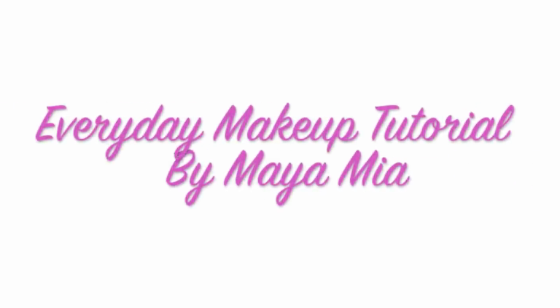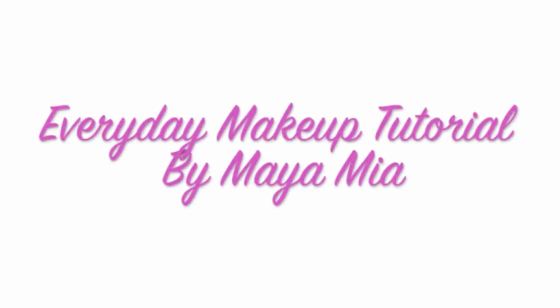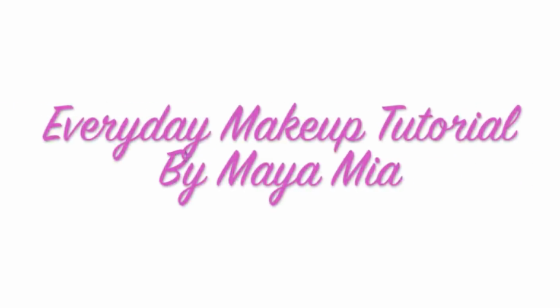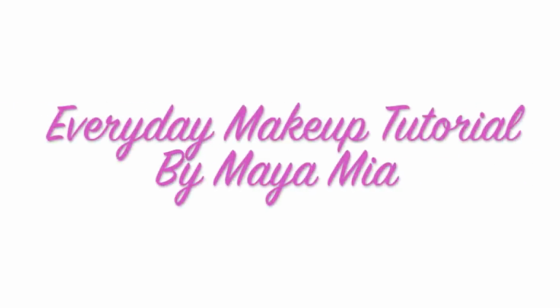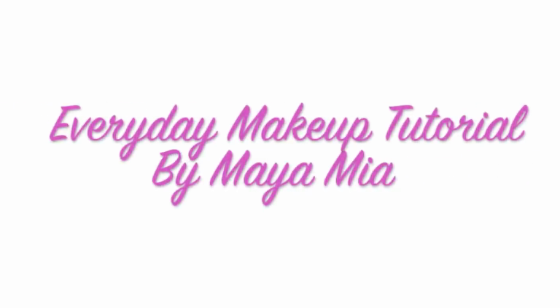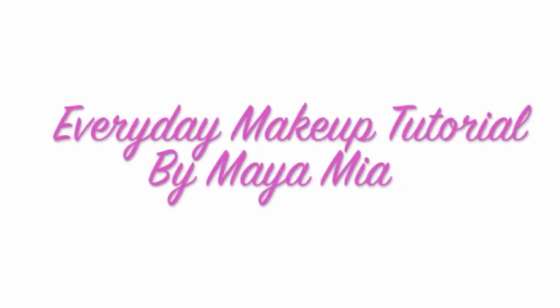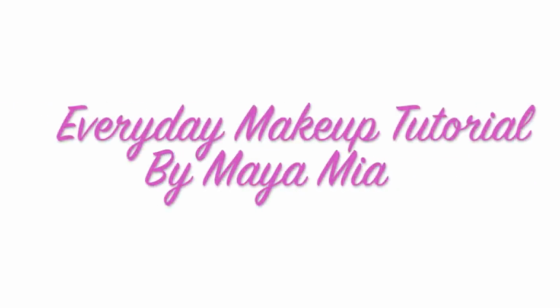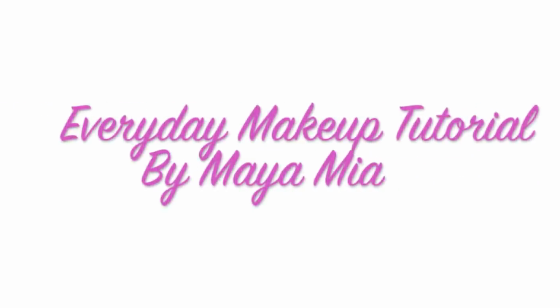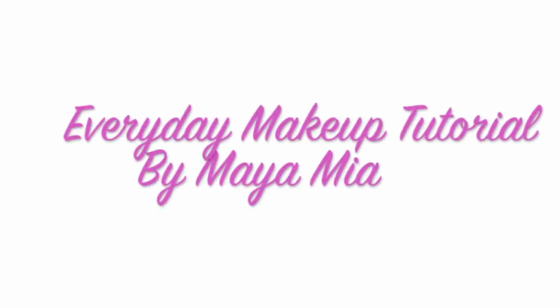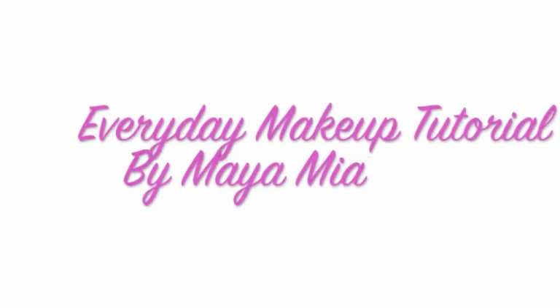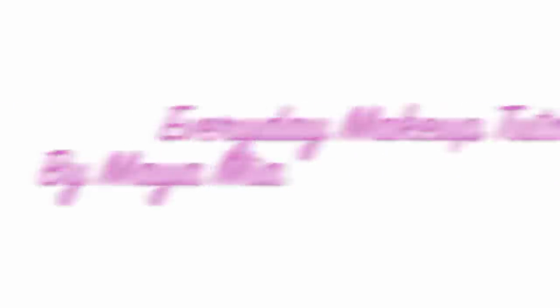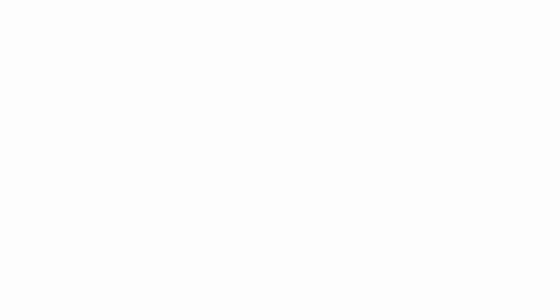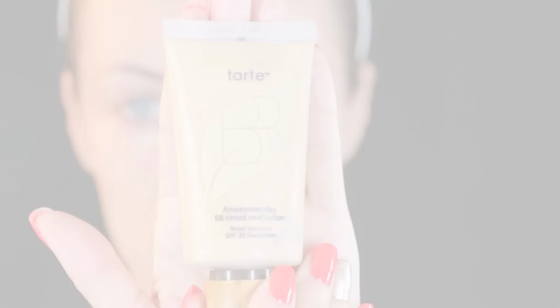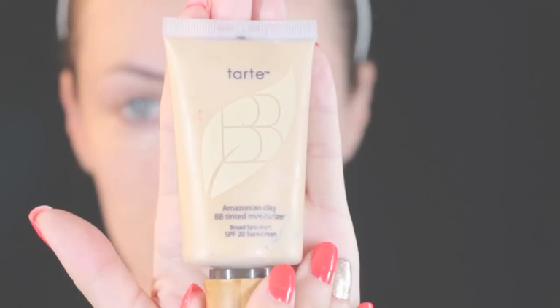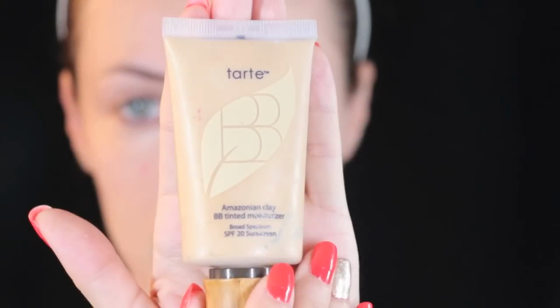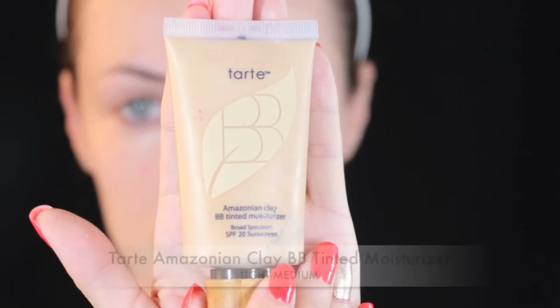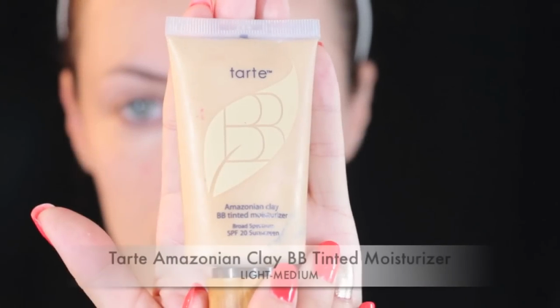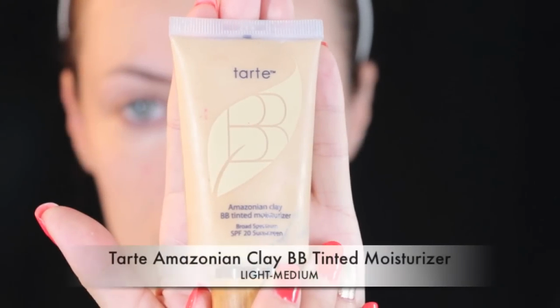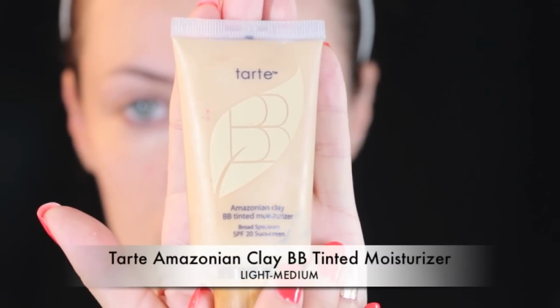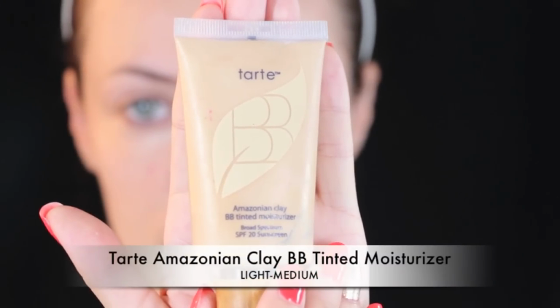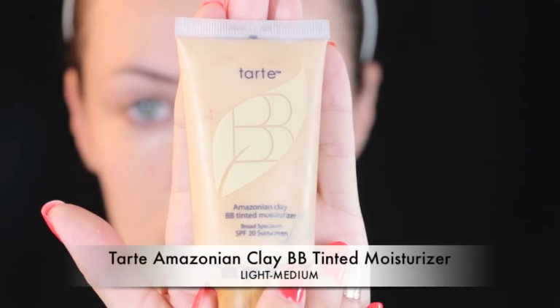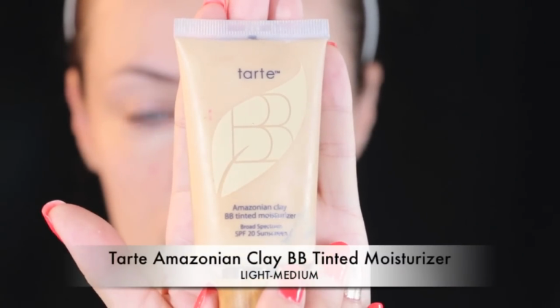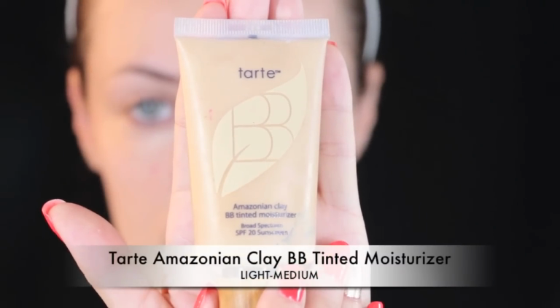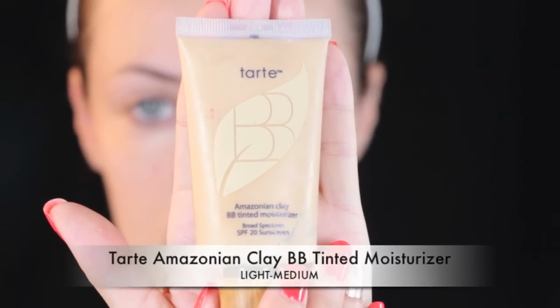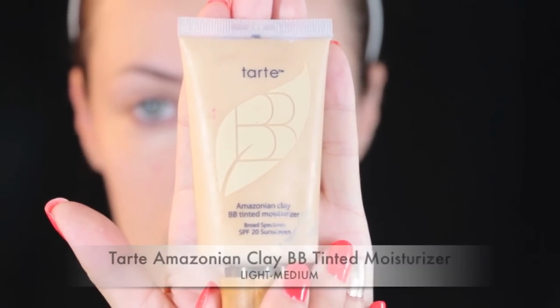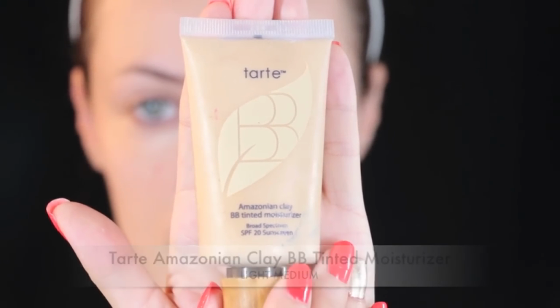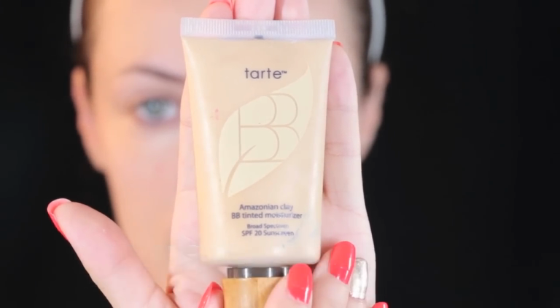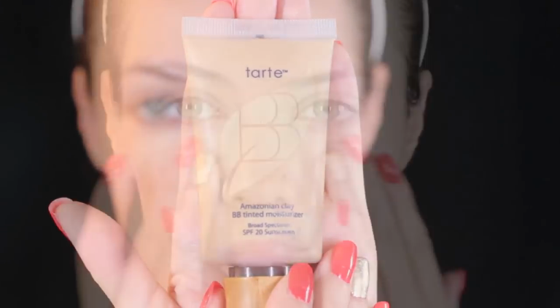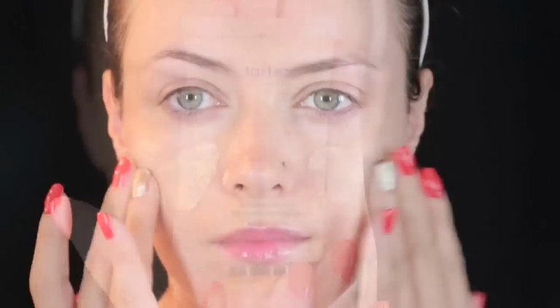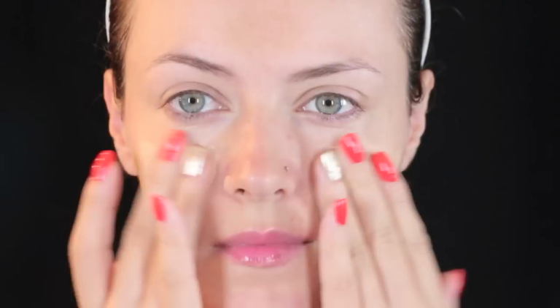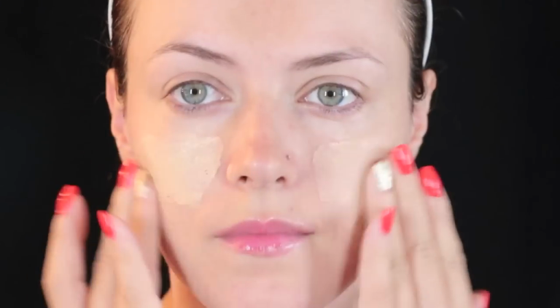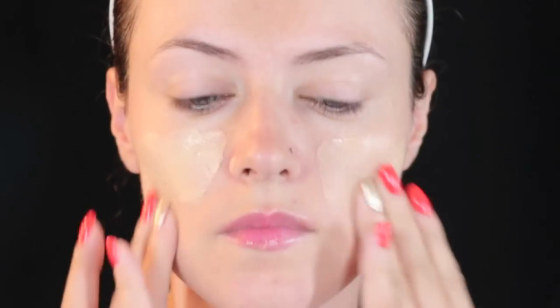Hi guys! Welcome back to my channel. Today I'm going to show you my everyday simple makeup routine.